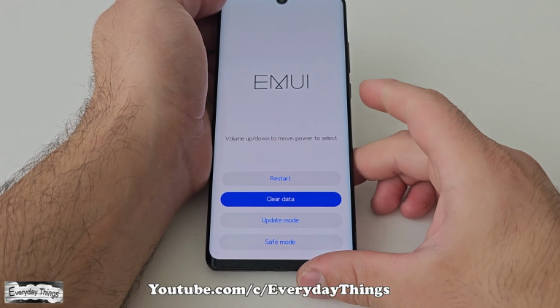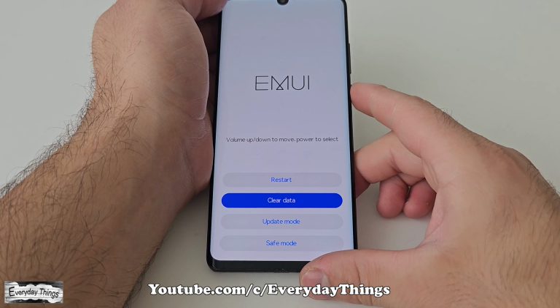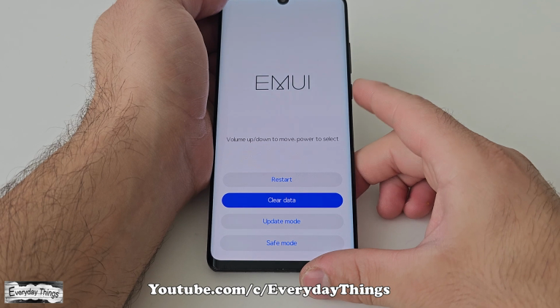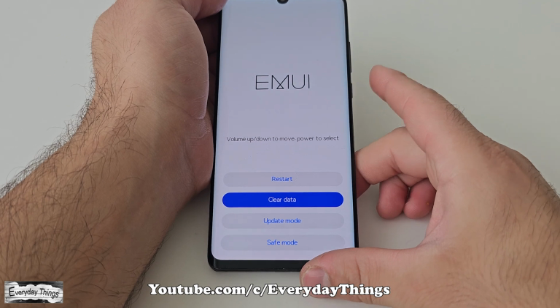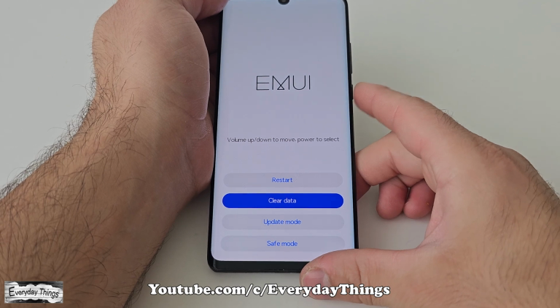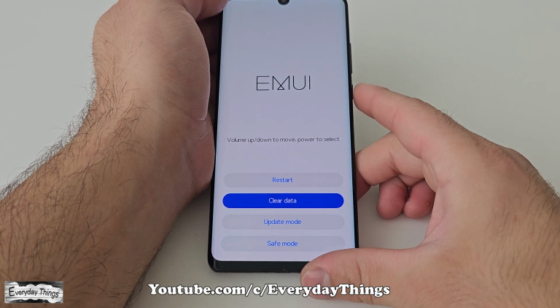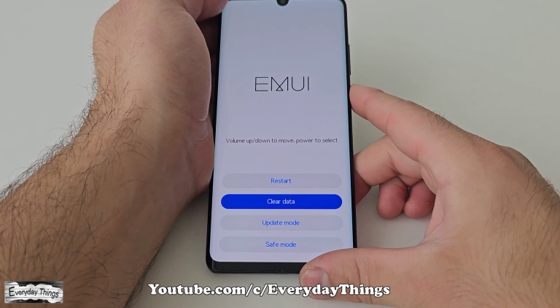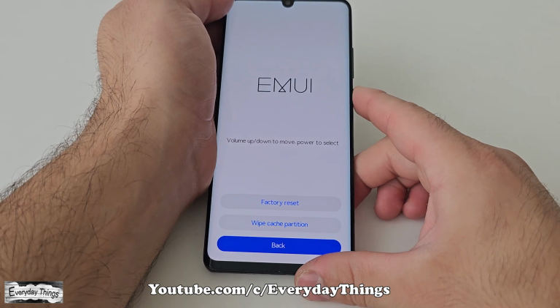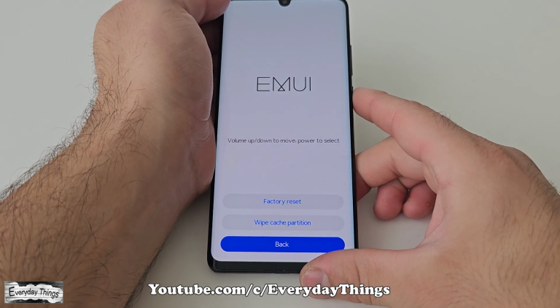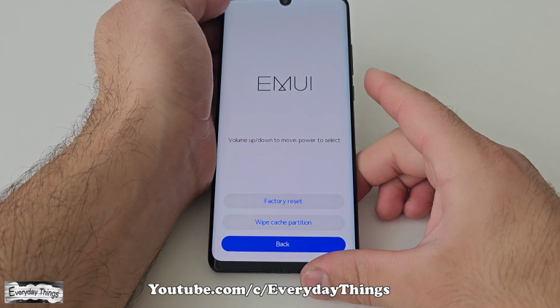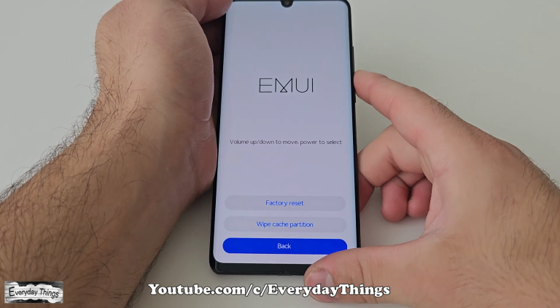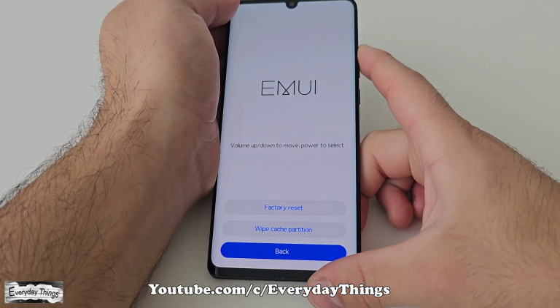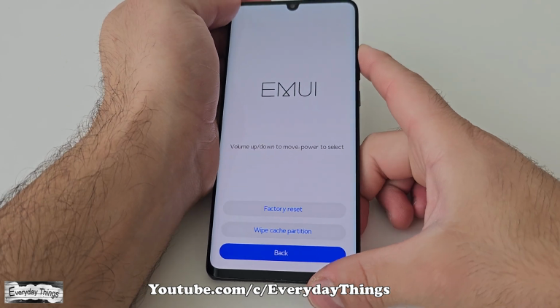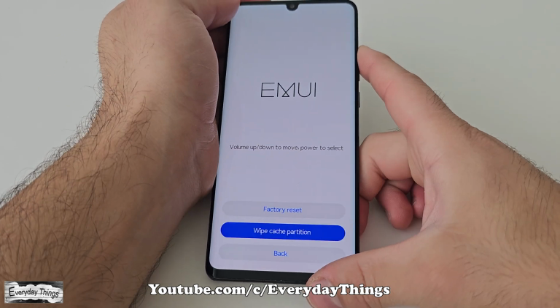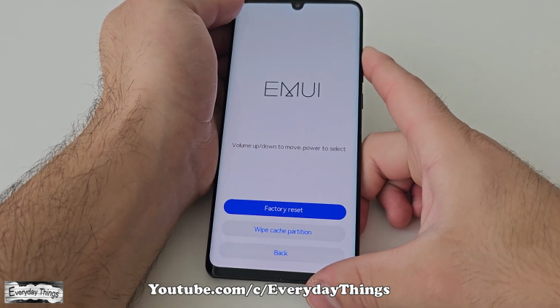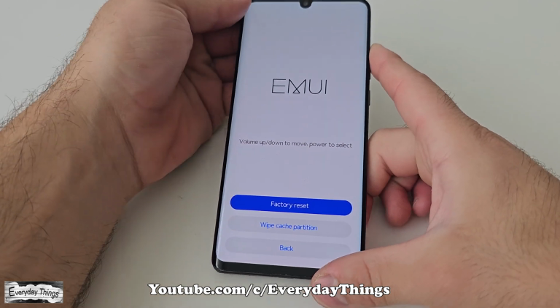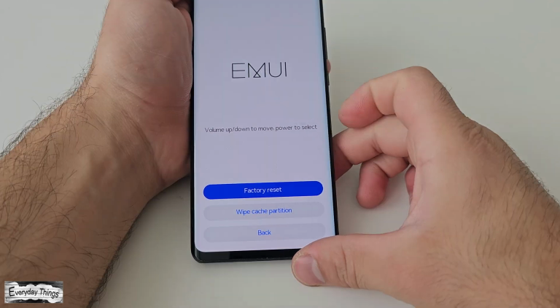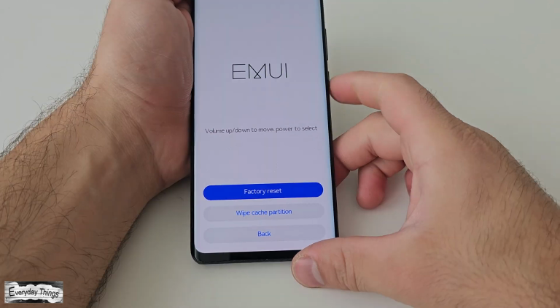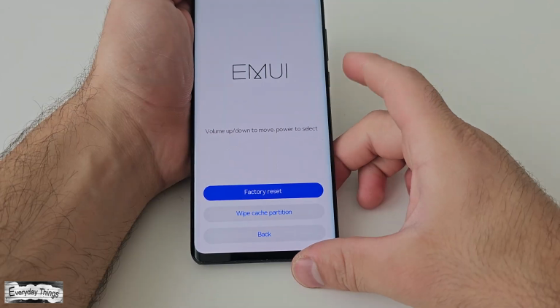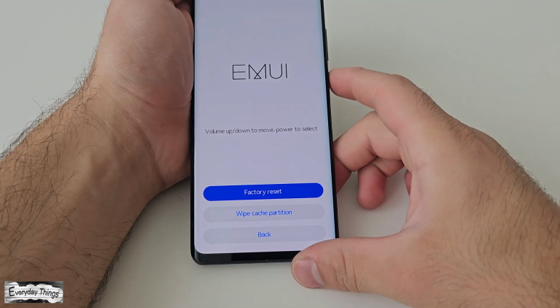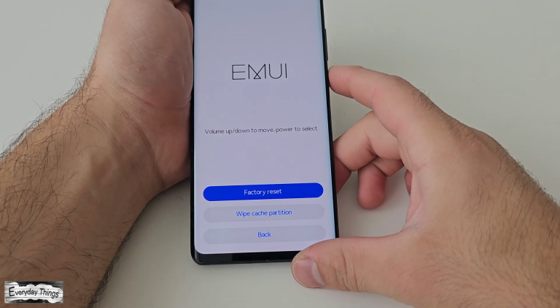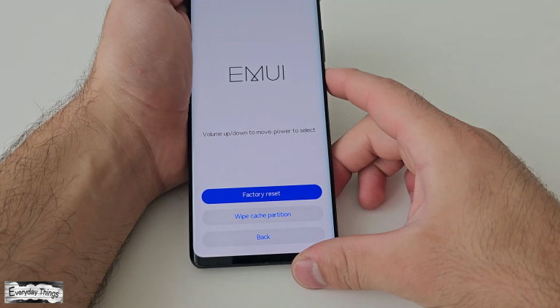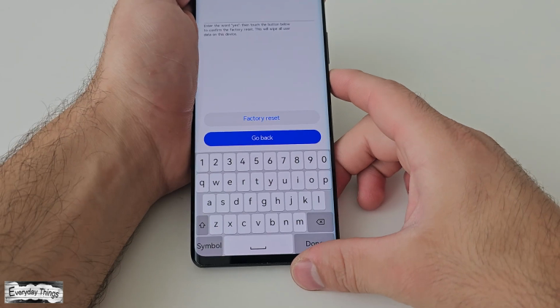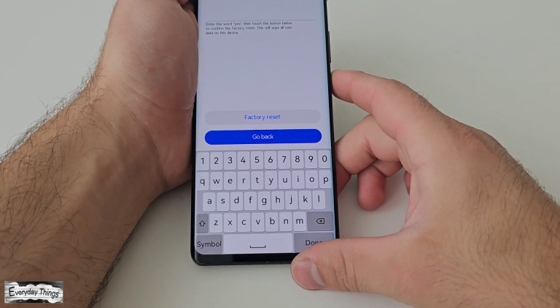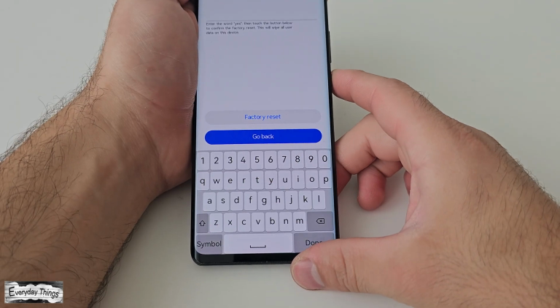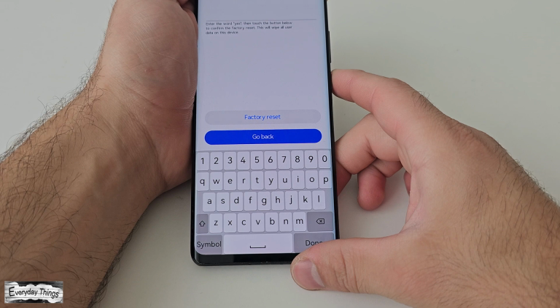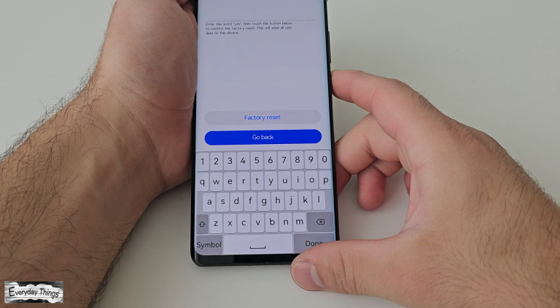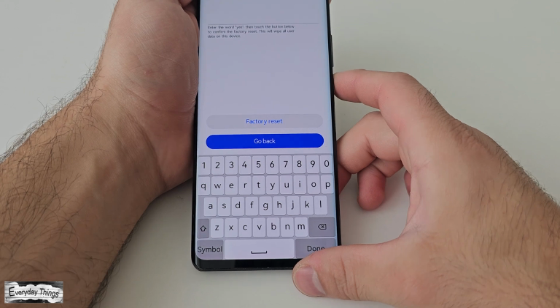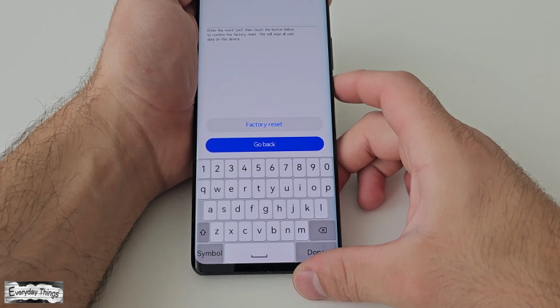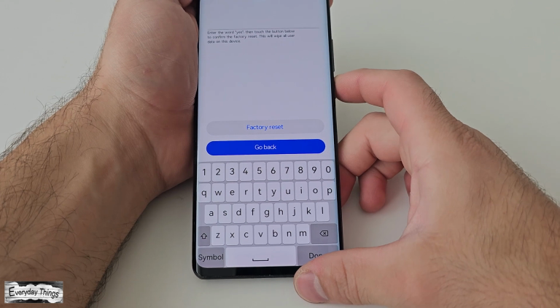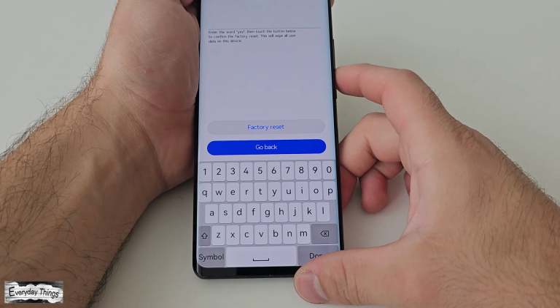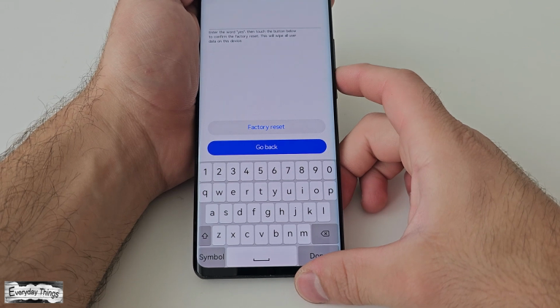Select clear data and then press the power button to access it. Next, choose factory reset and press the power button again.